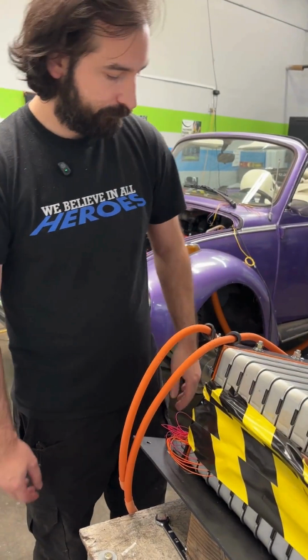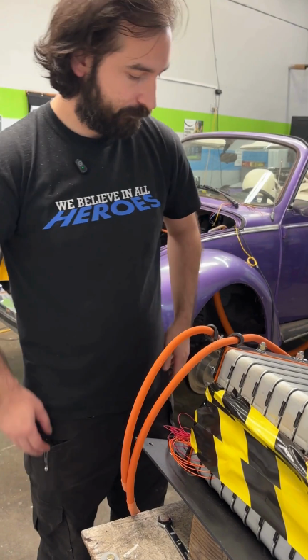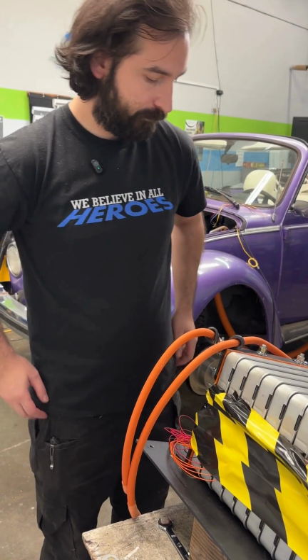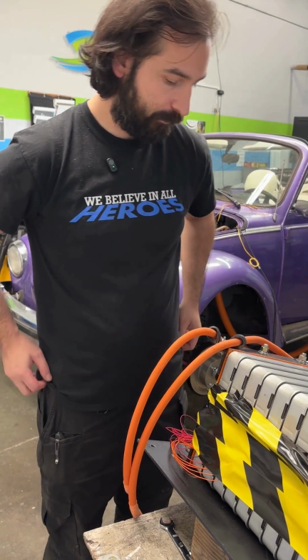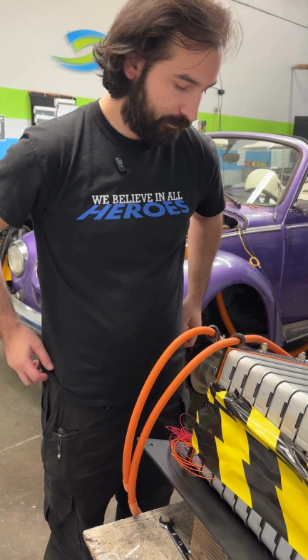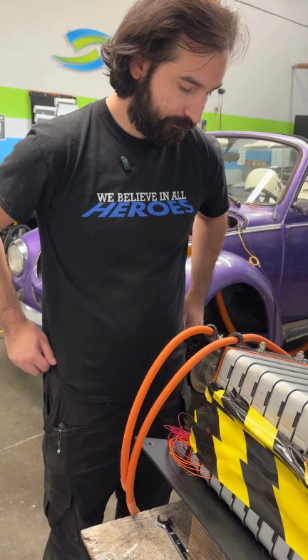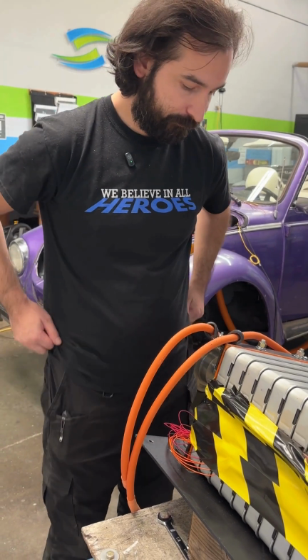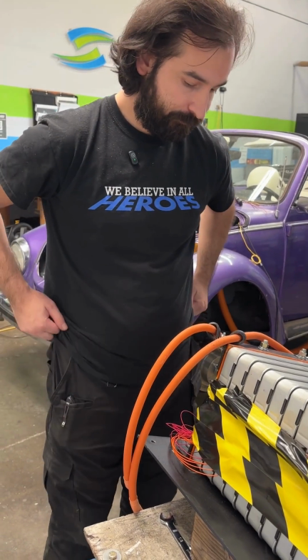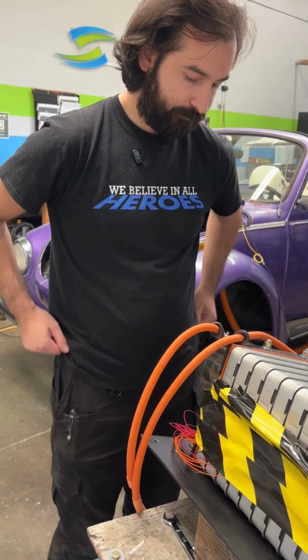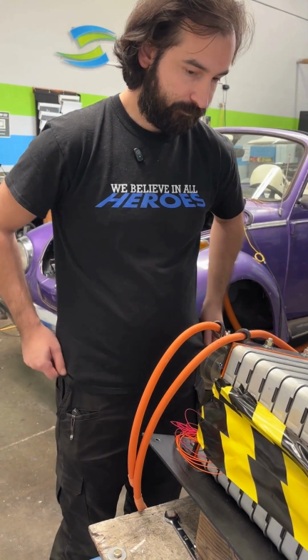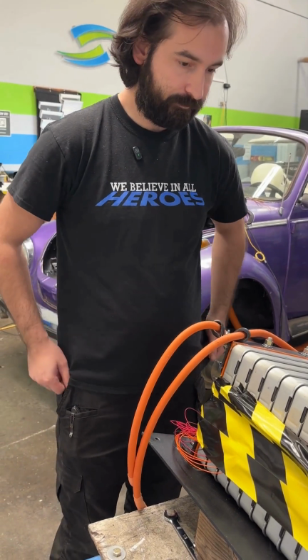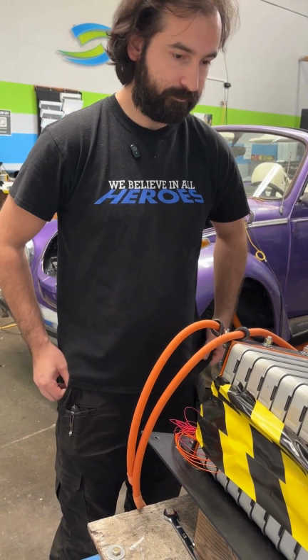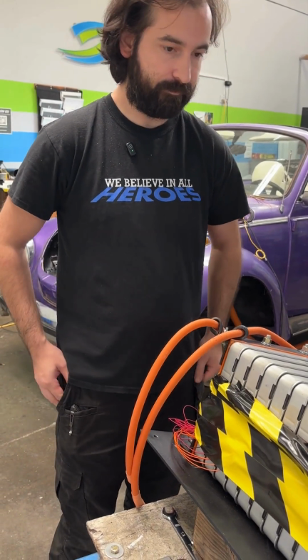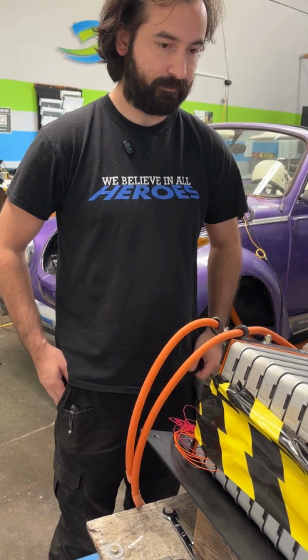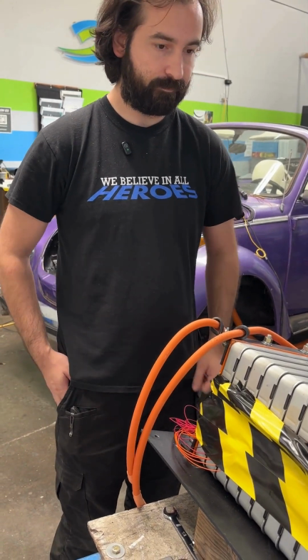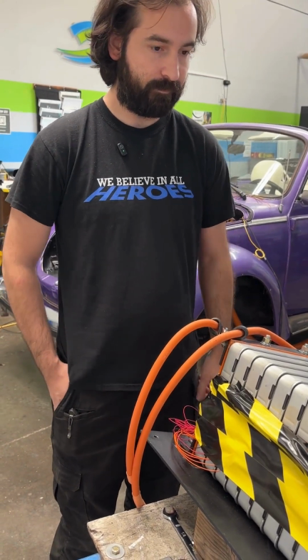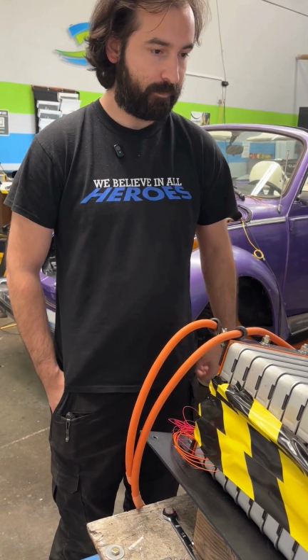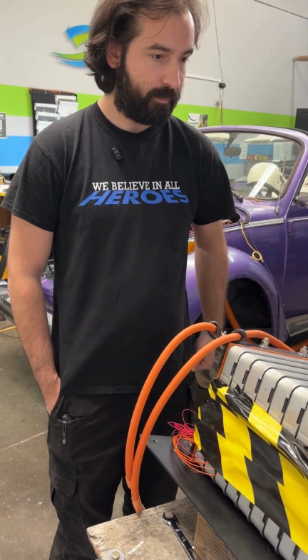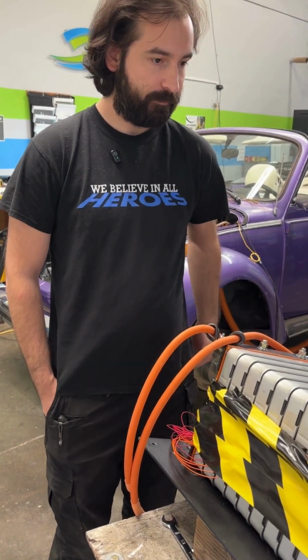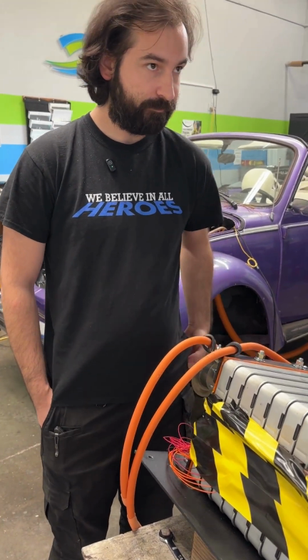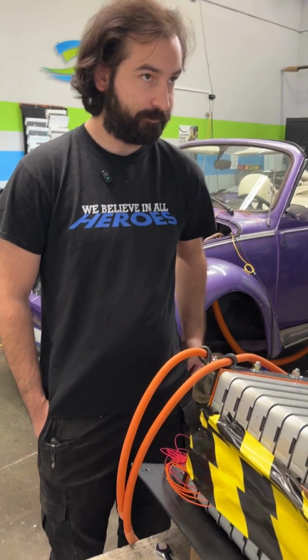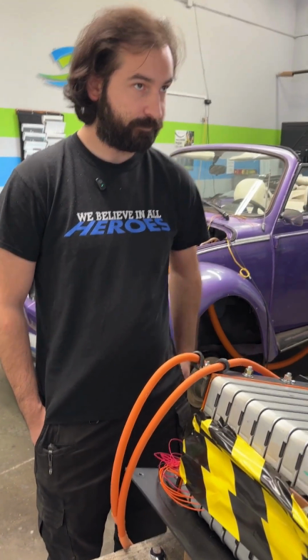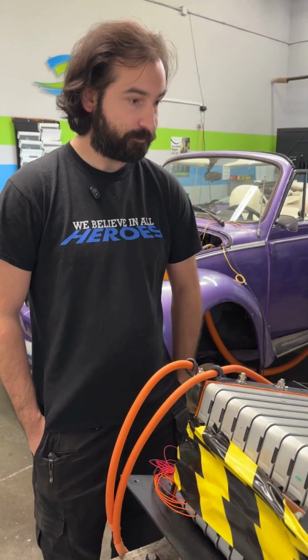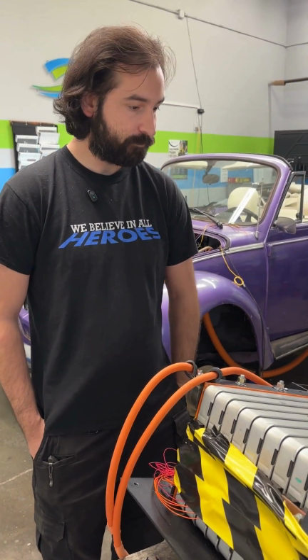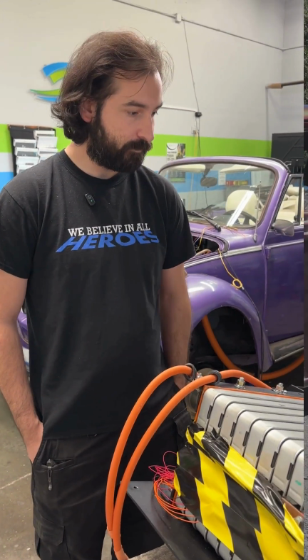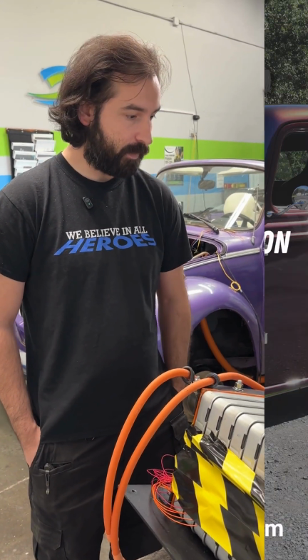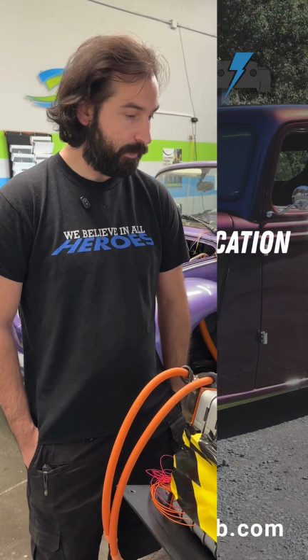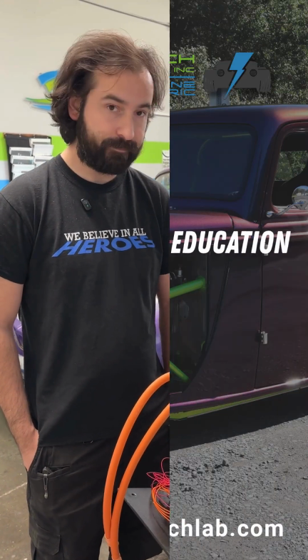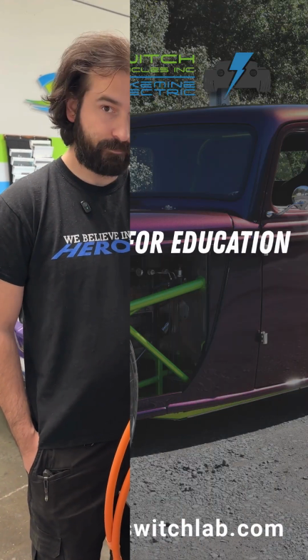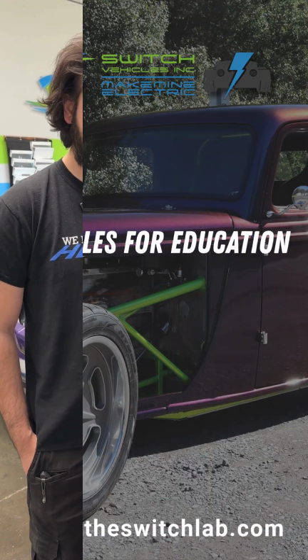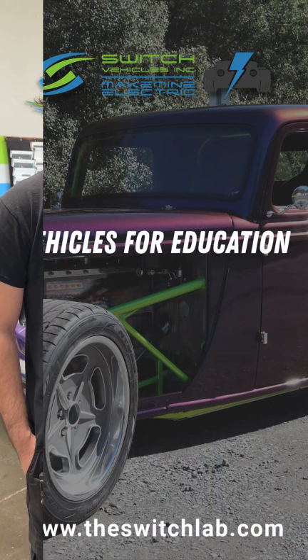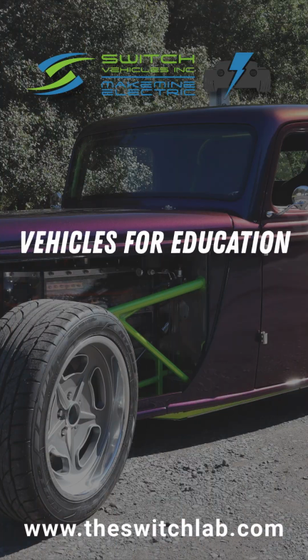Well, thank you for the update, Dane. We'll check back in a little bit later when you guys have everything cleaned up. All right. Good.